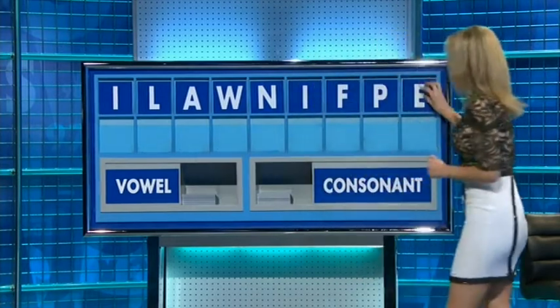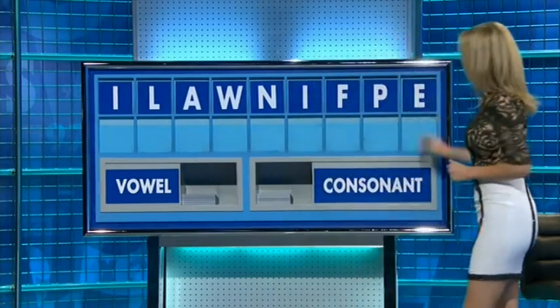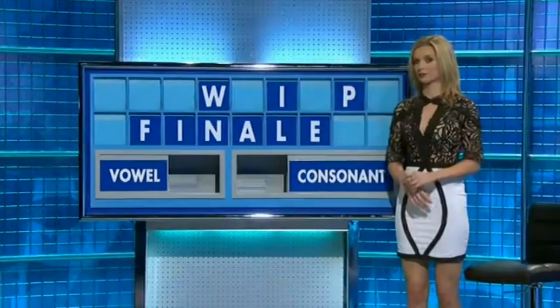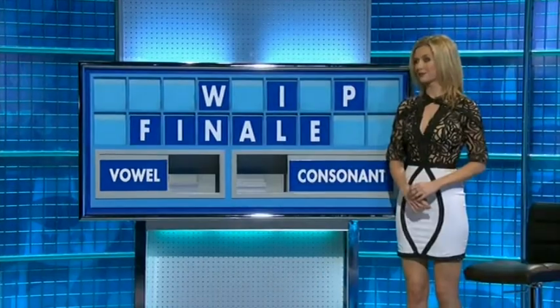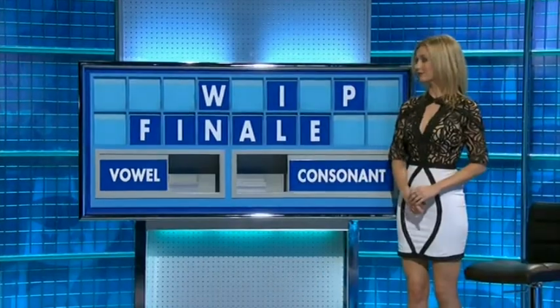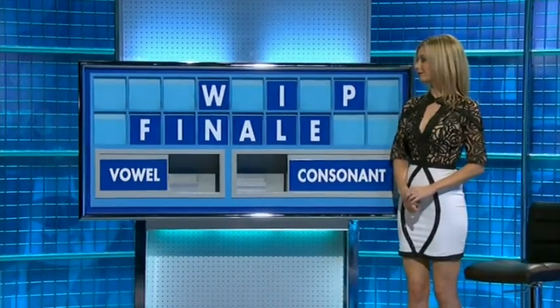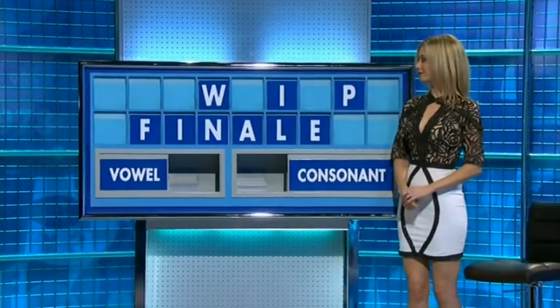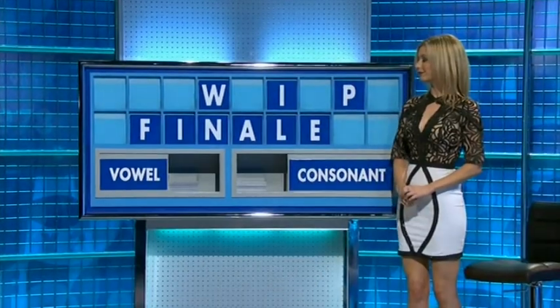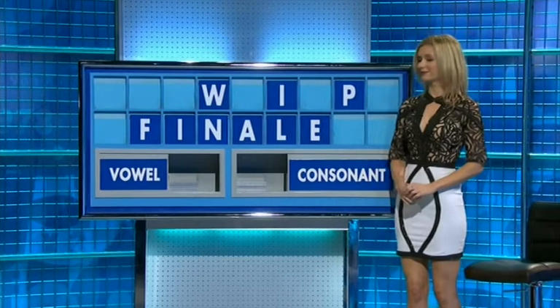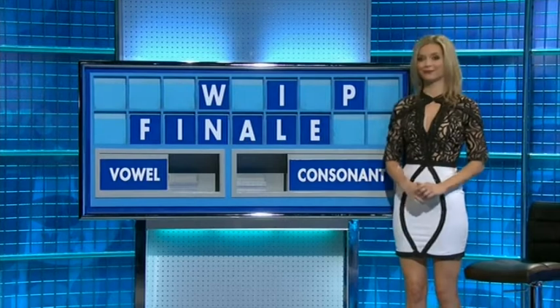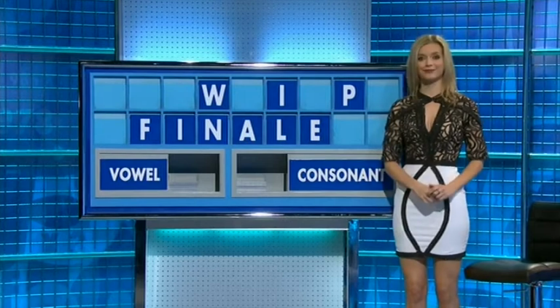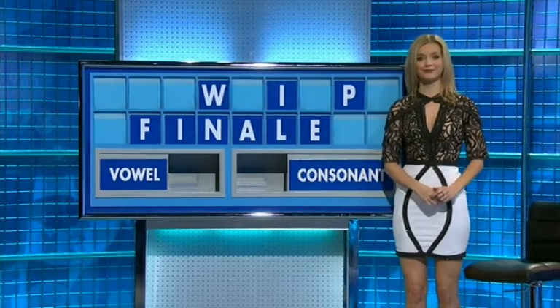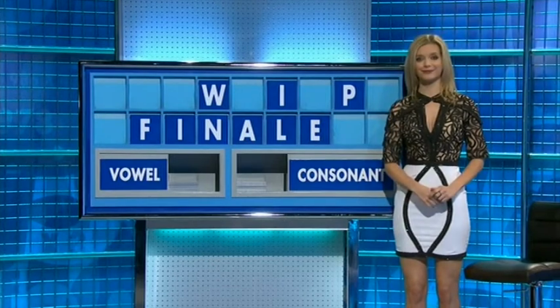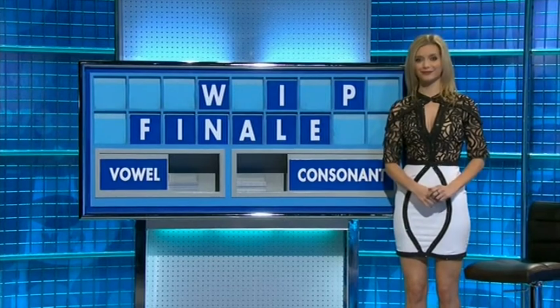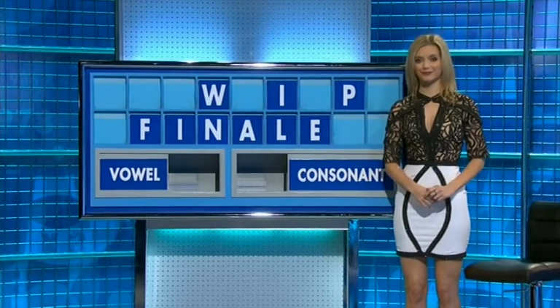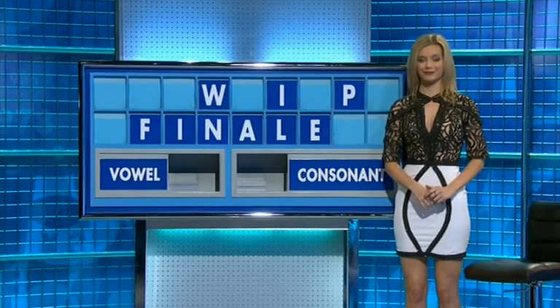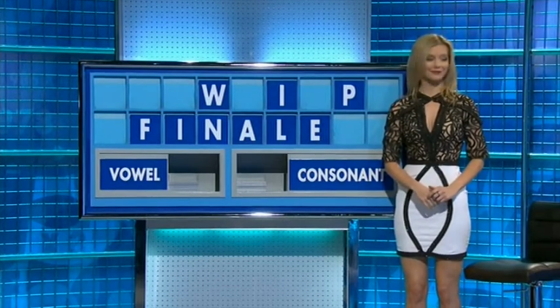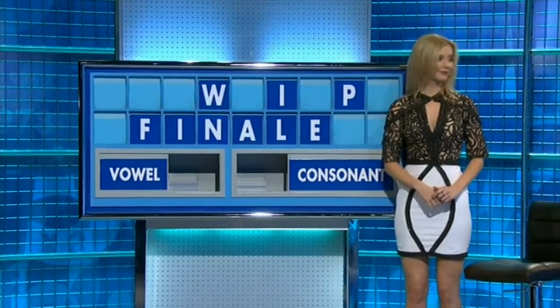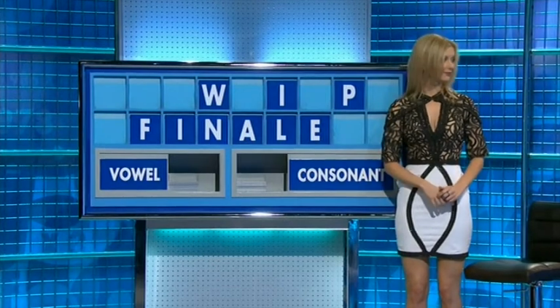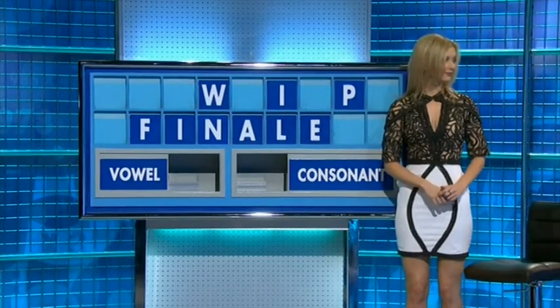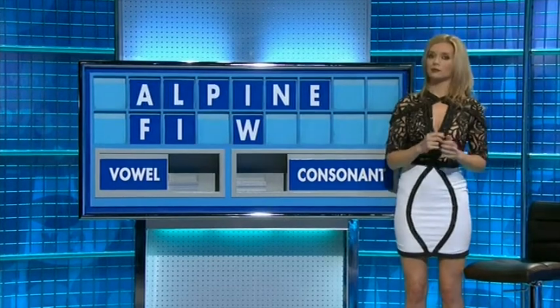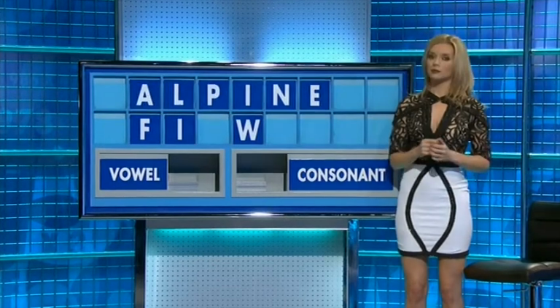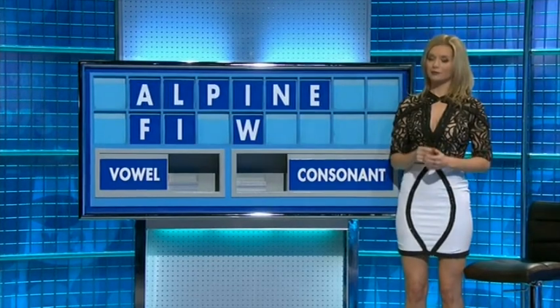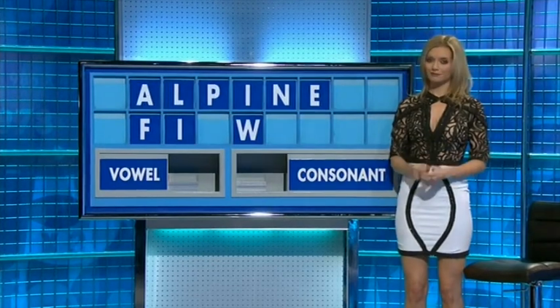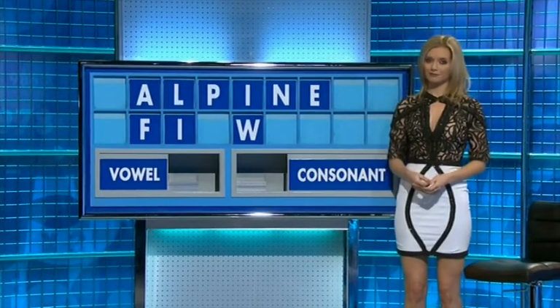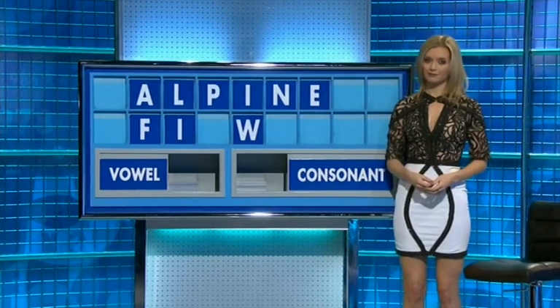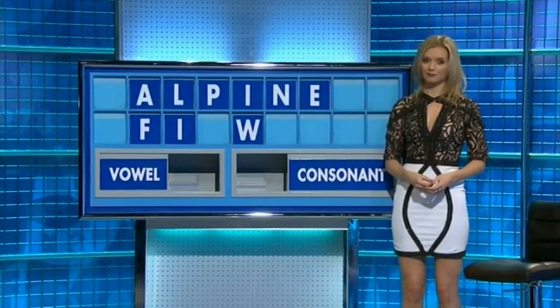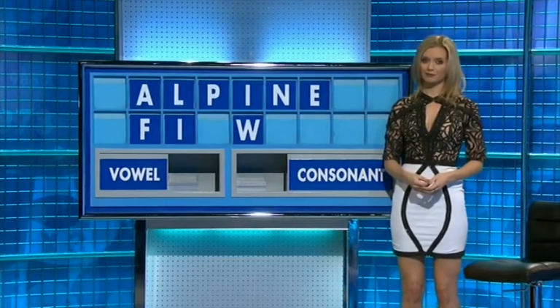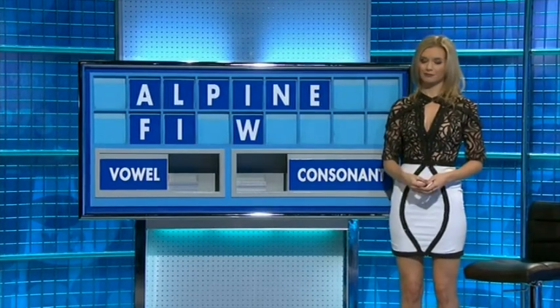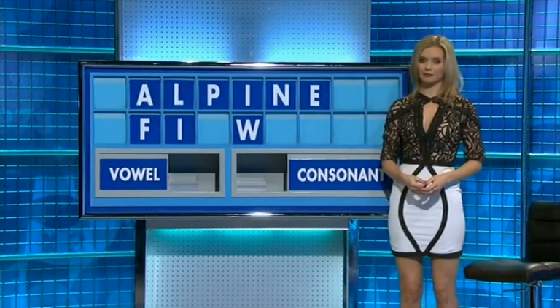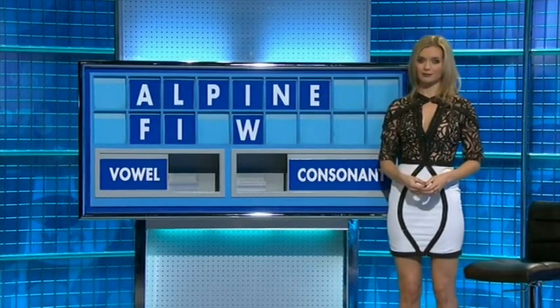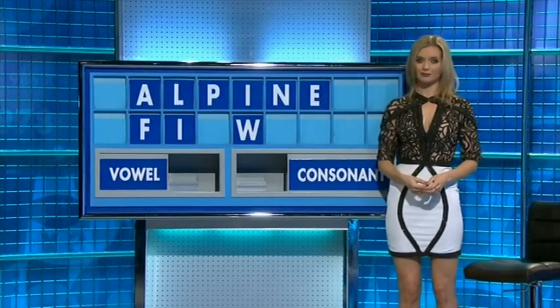Nice, well done. And over in the corner — Helen. Which is an ornament at the top.